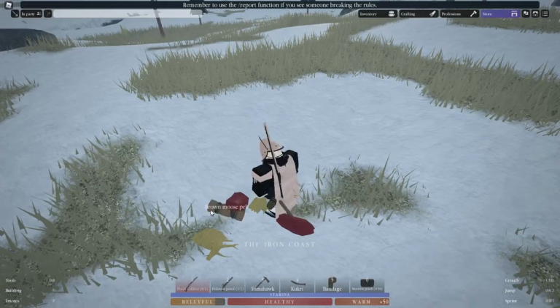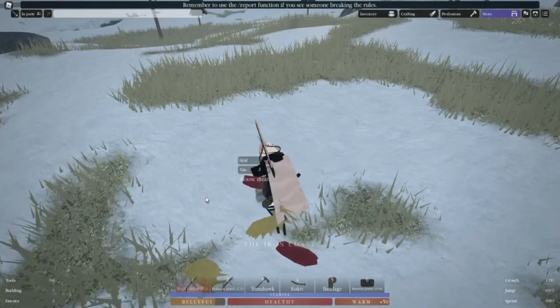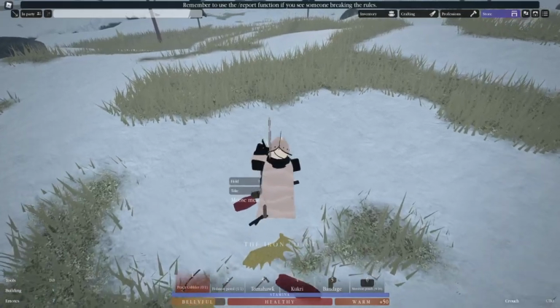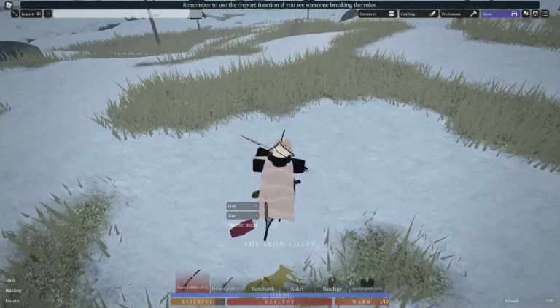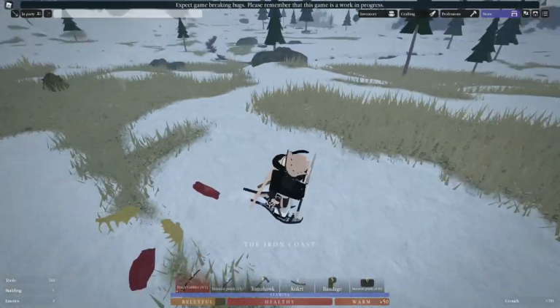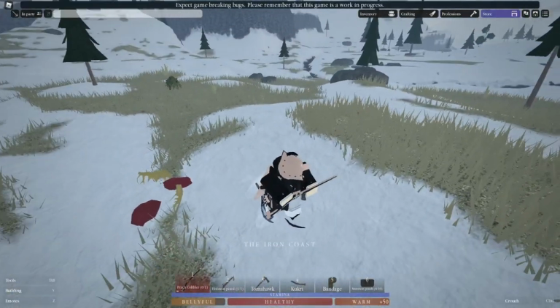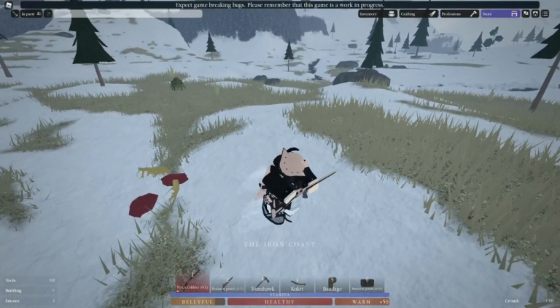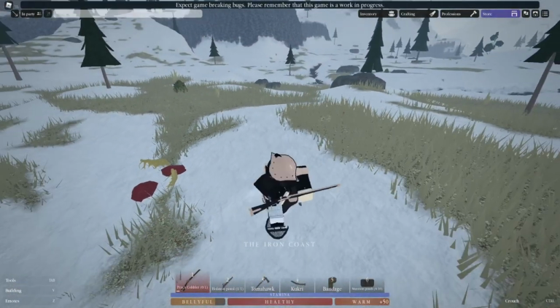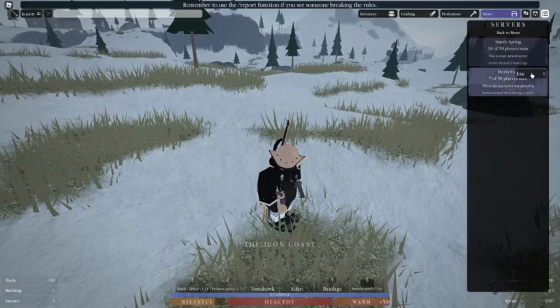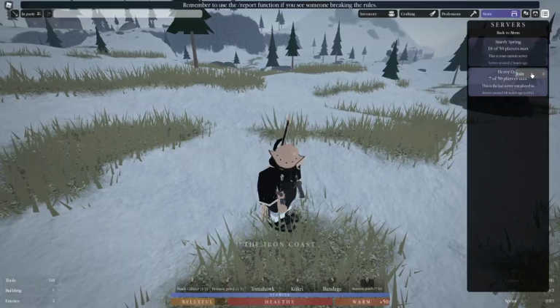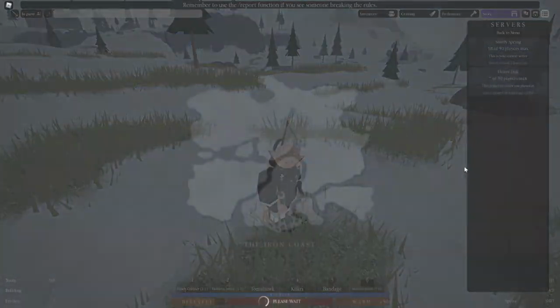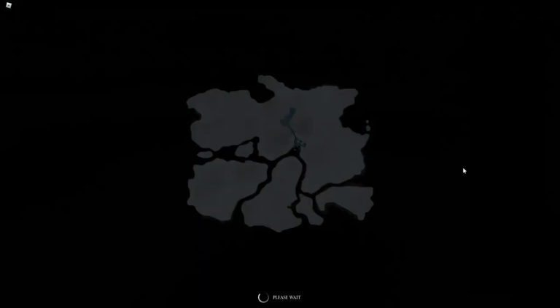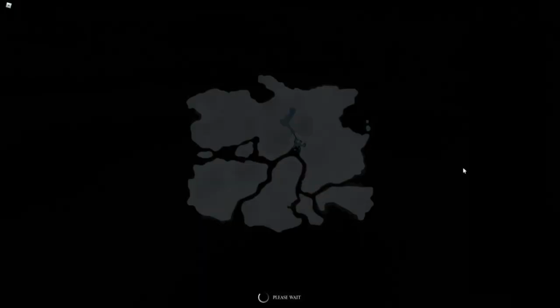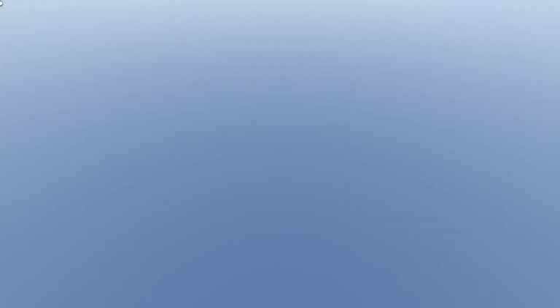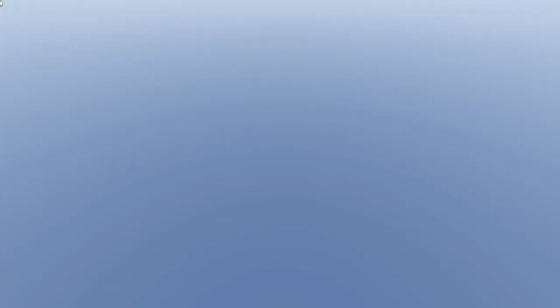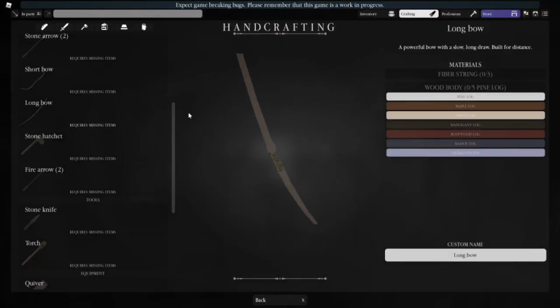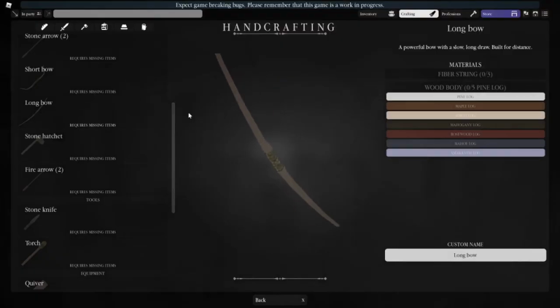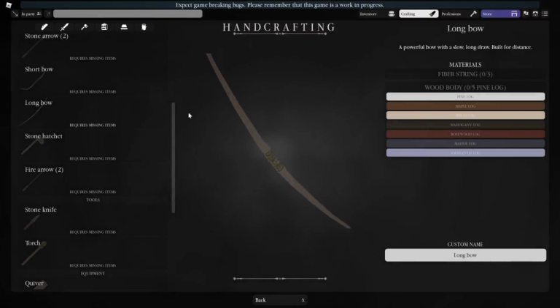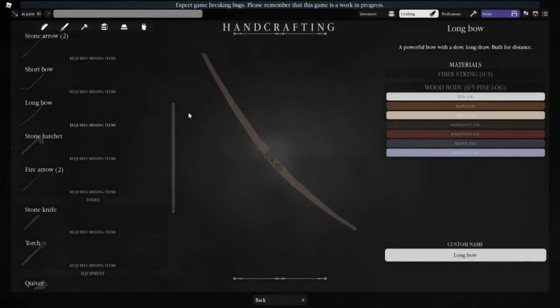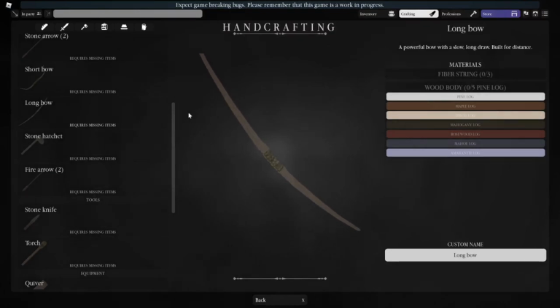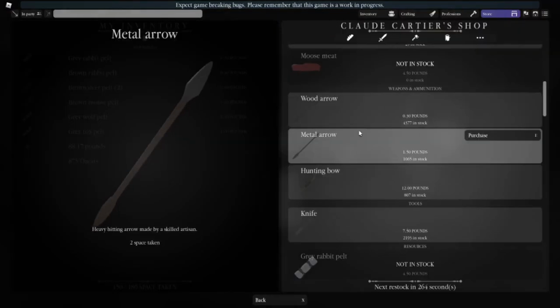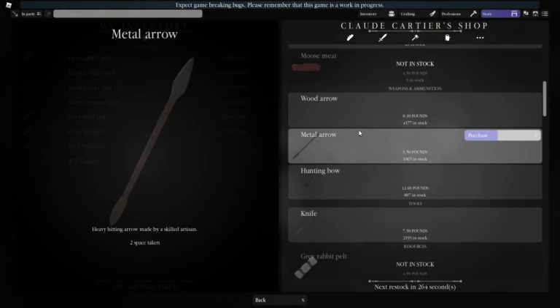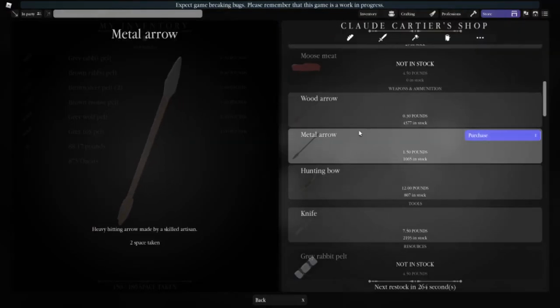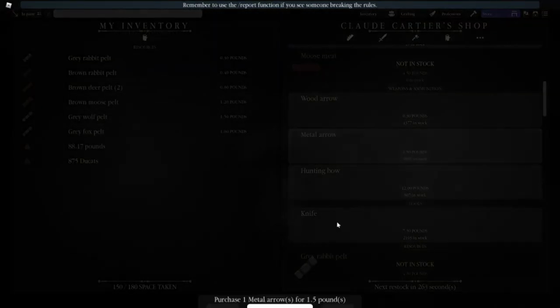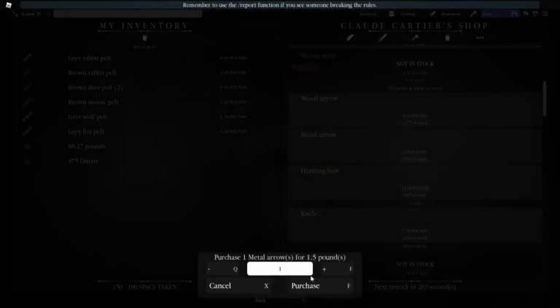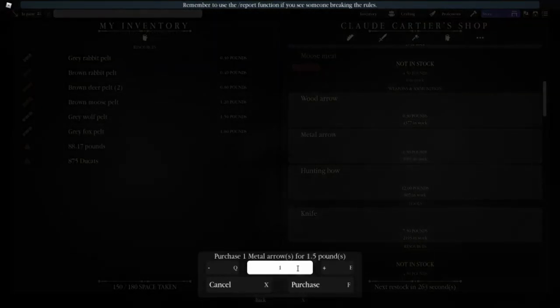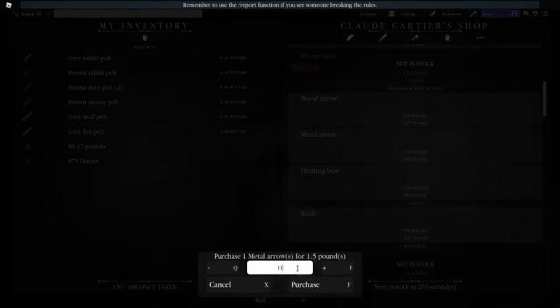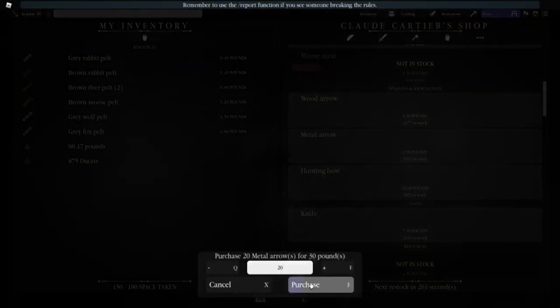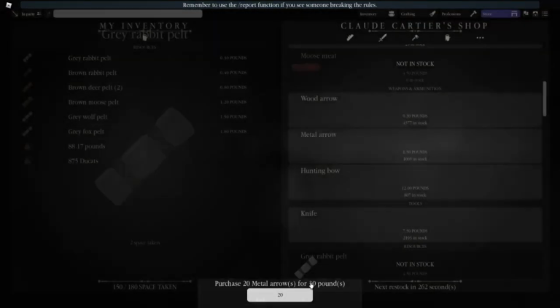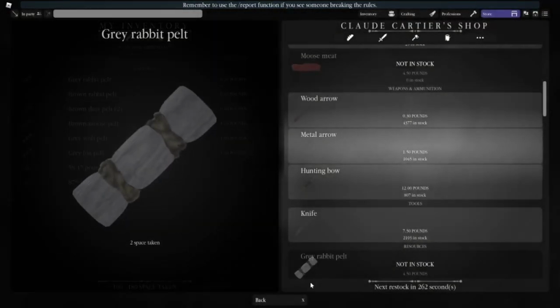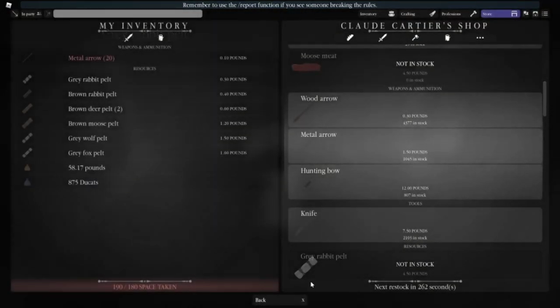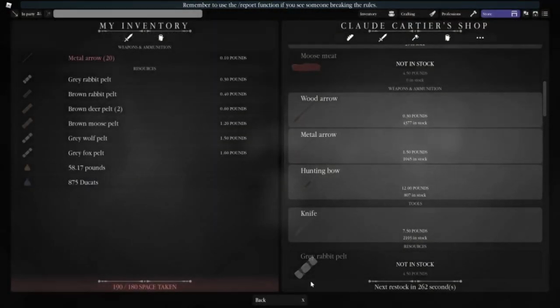To speed this process up, I recommend firstly to server hop, and secondly to use a longbow with metal arrows, because longbows are the best hunting weapons.